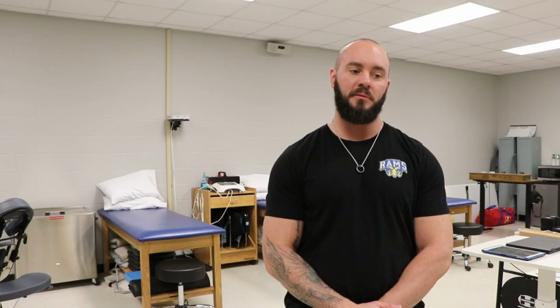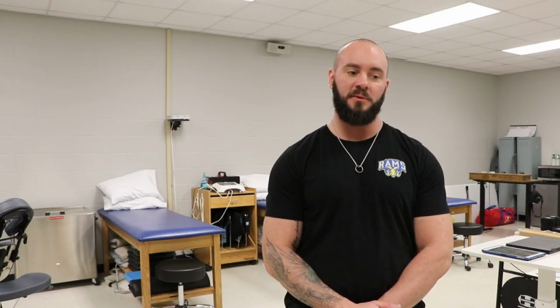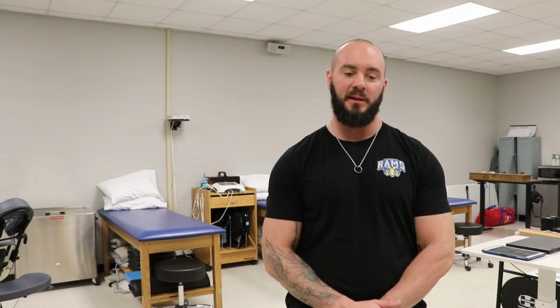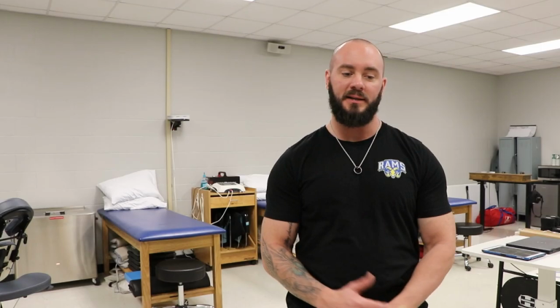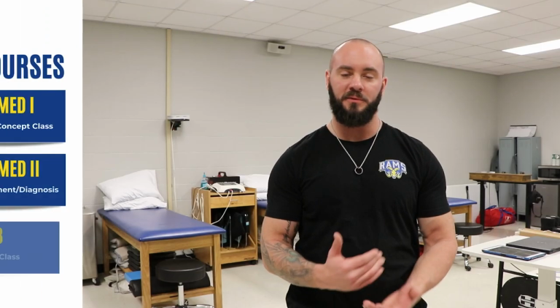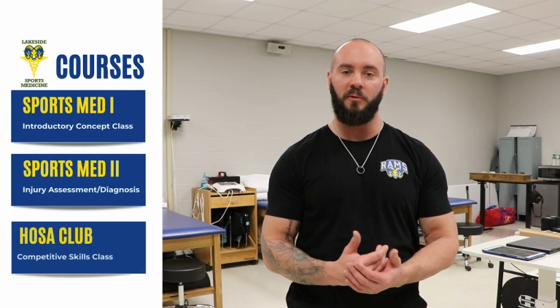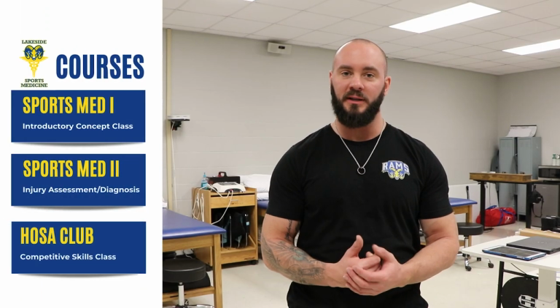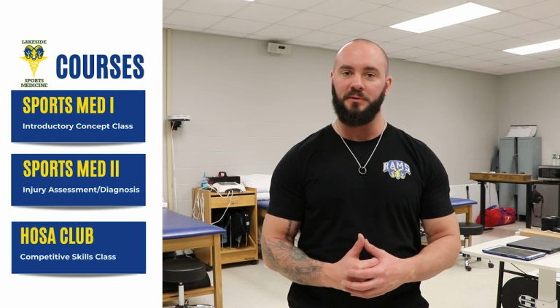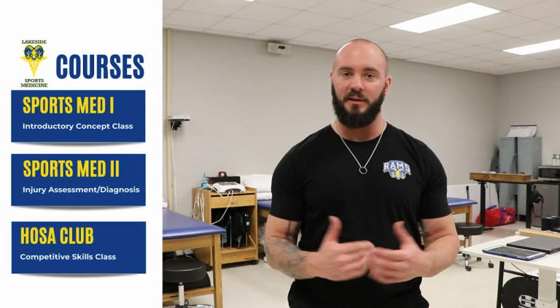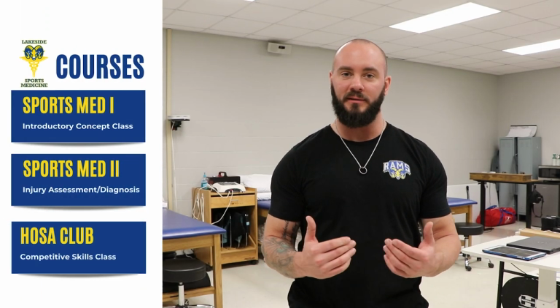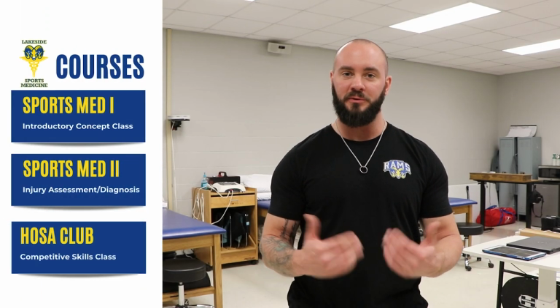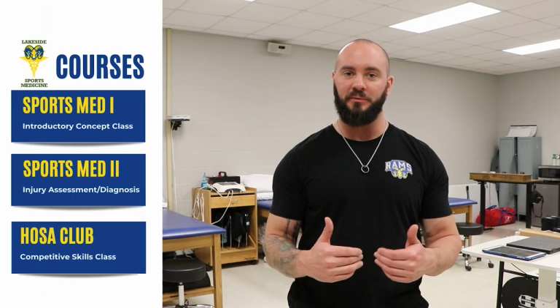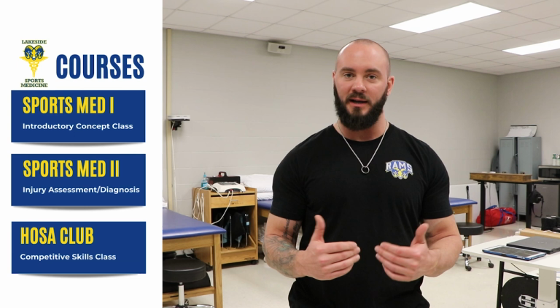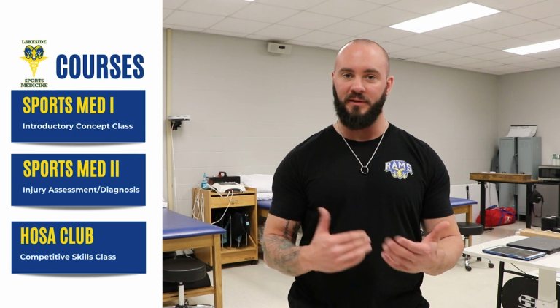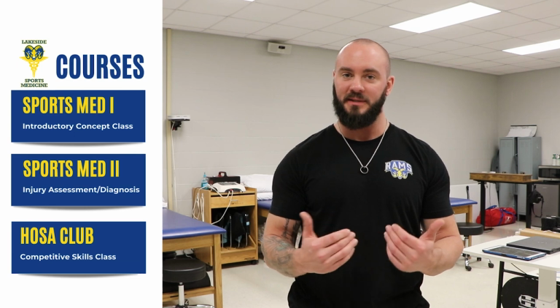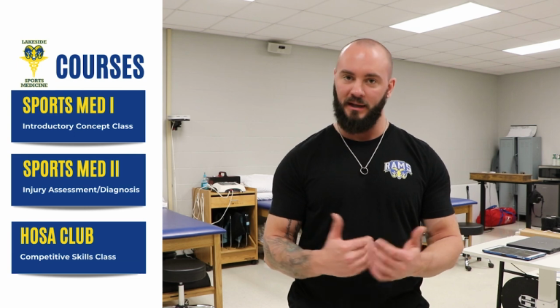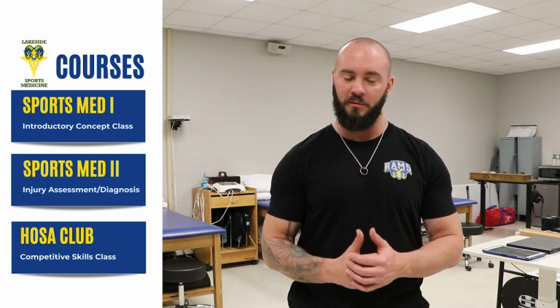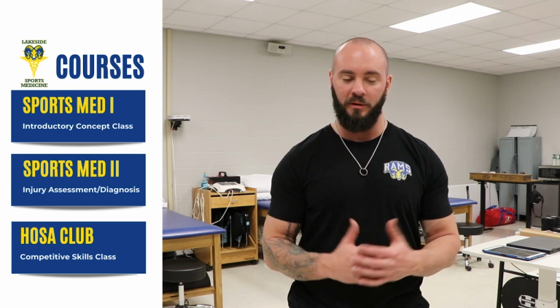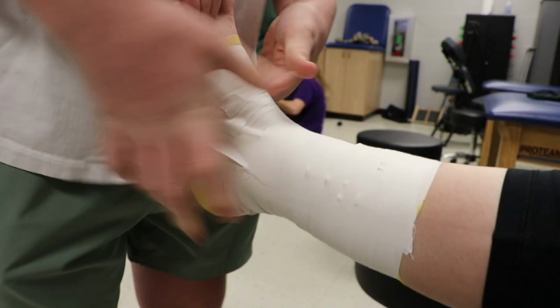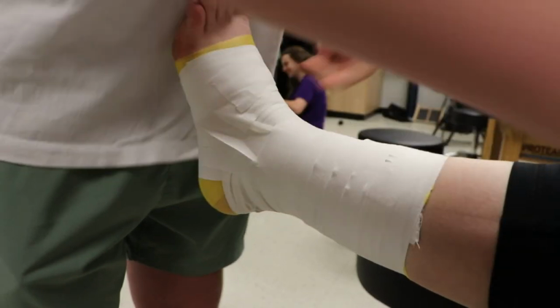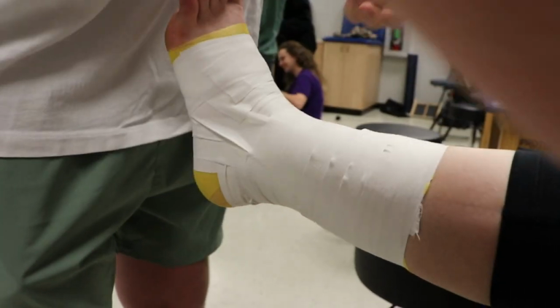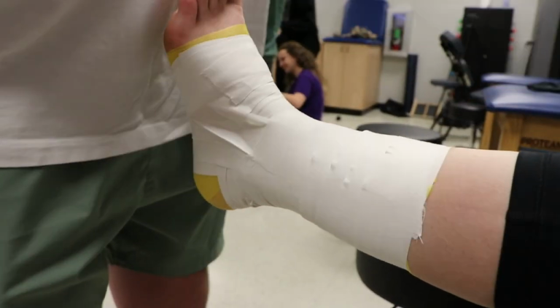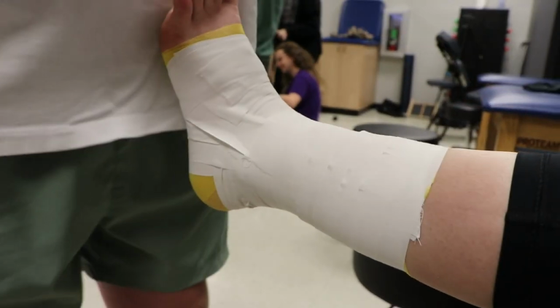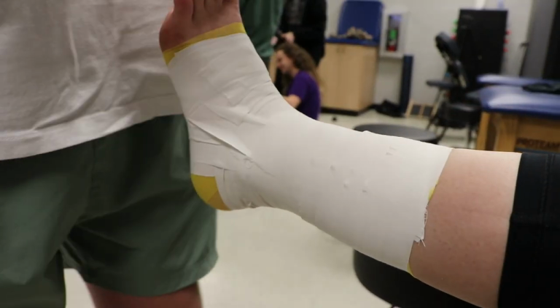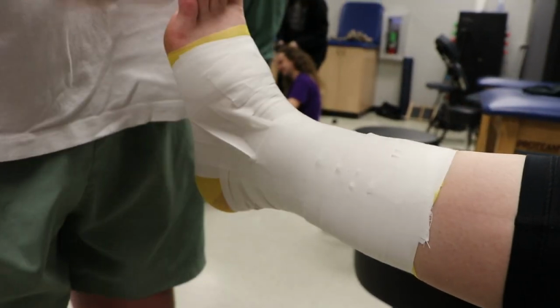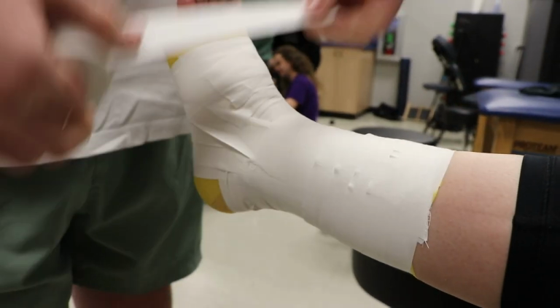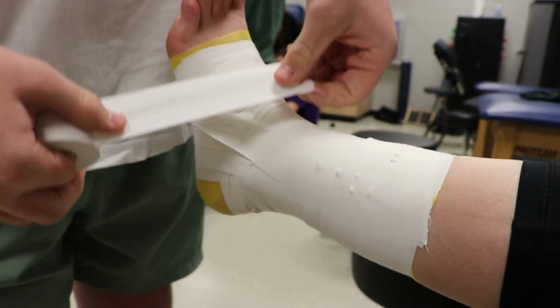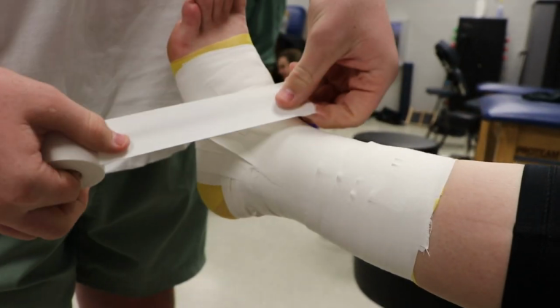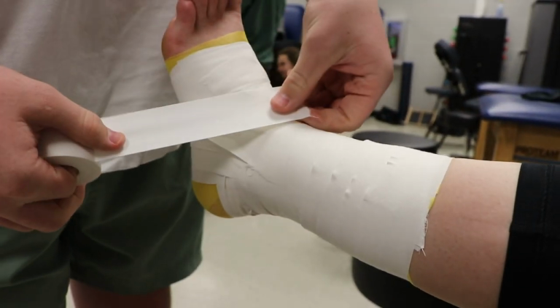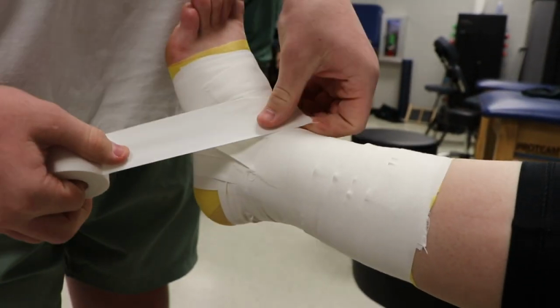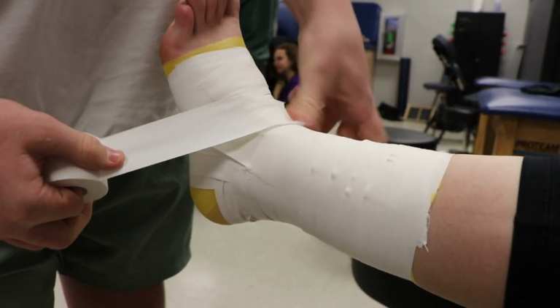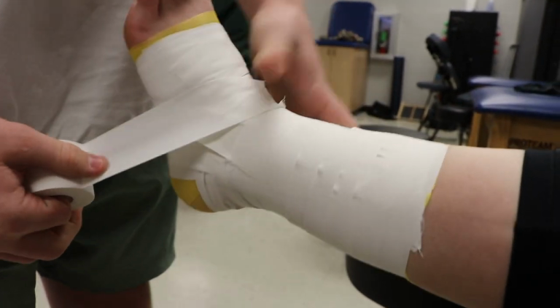Sports Med 1 is mostly an introductory kind of concept class where we're learning basic medical field concepts as they relate to sports.